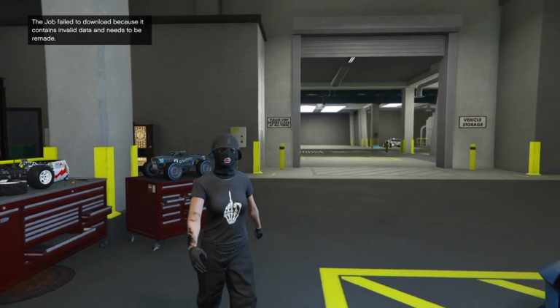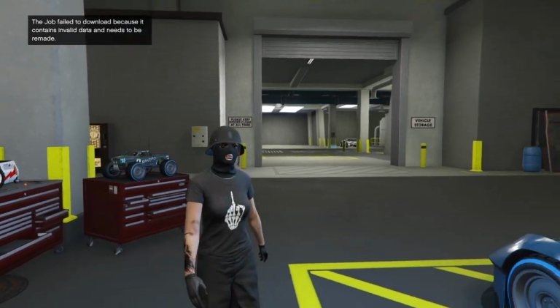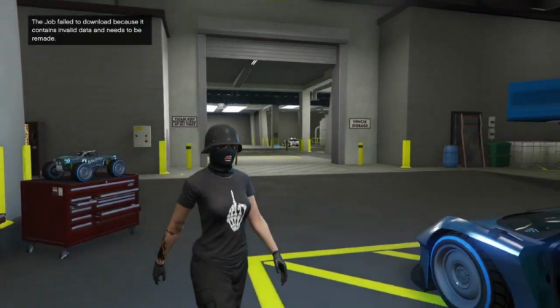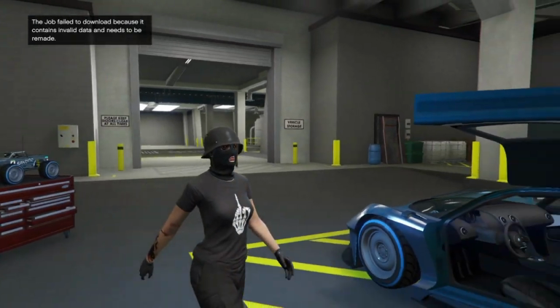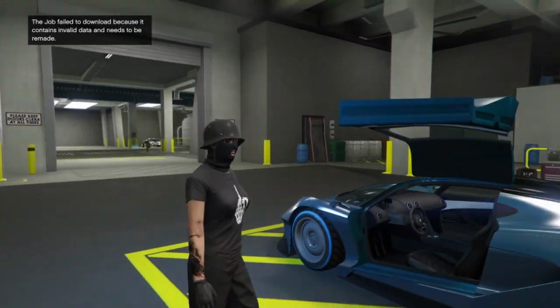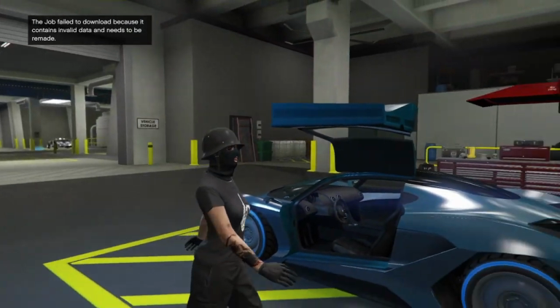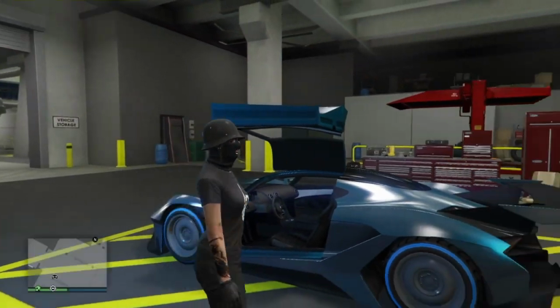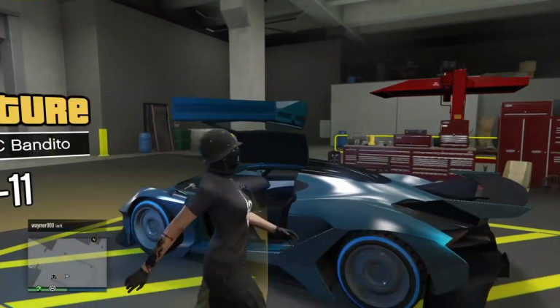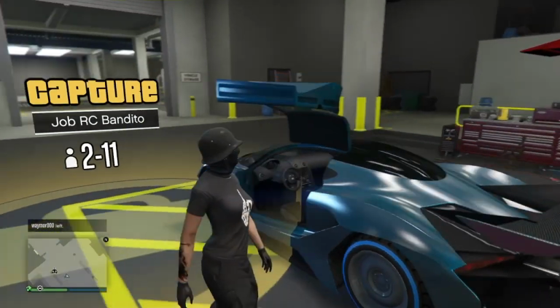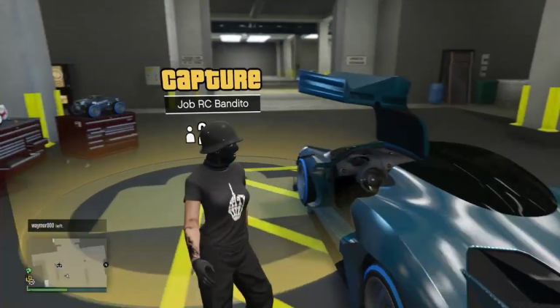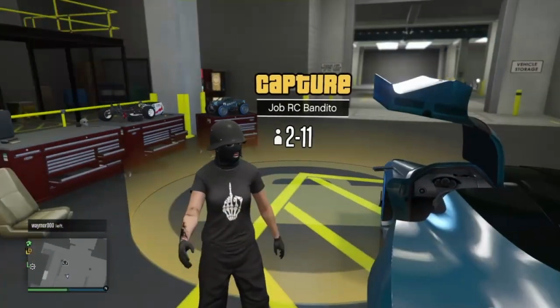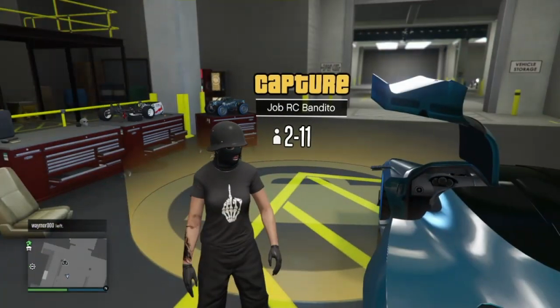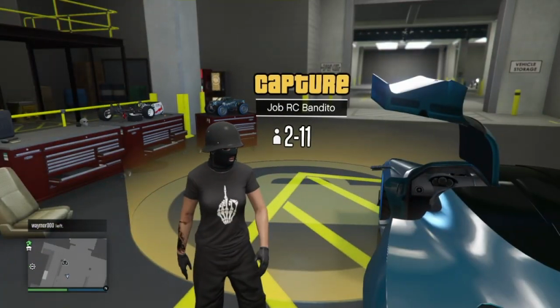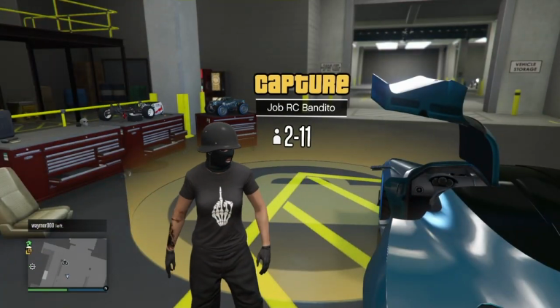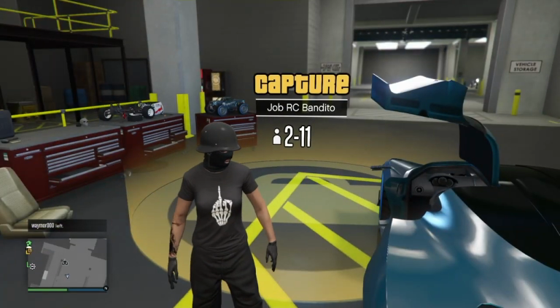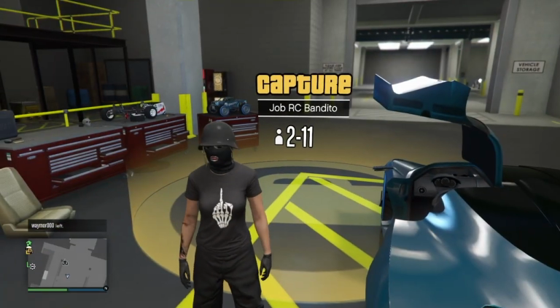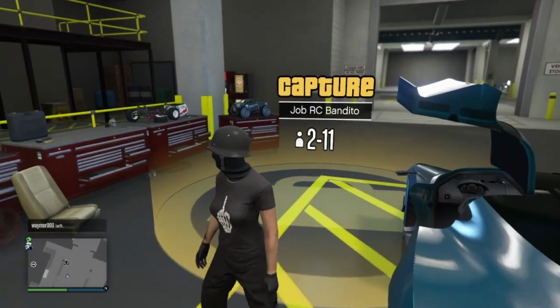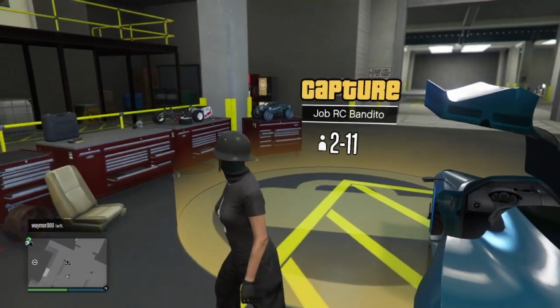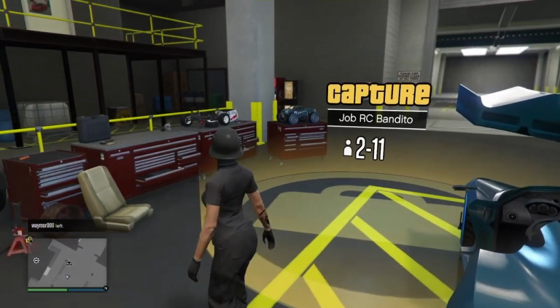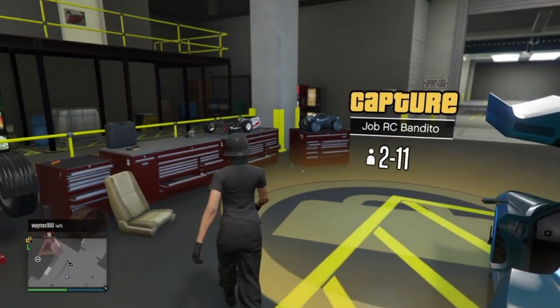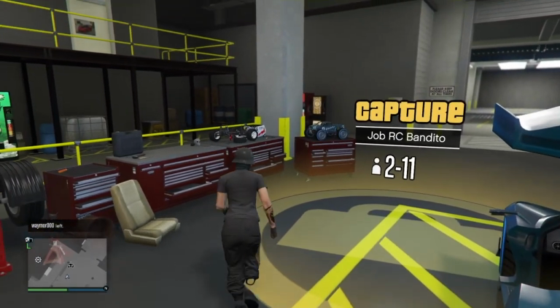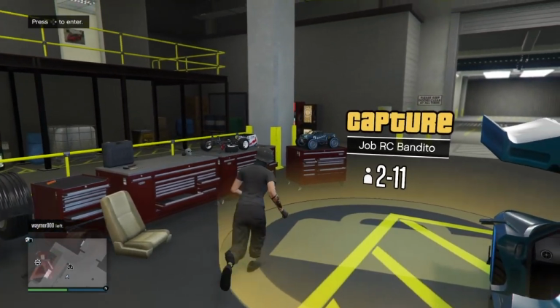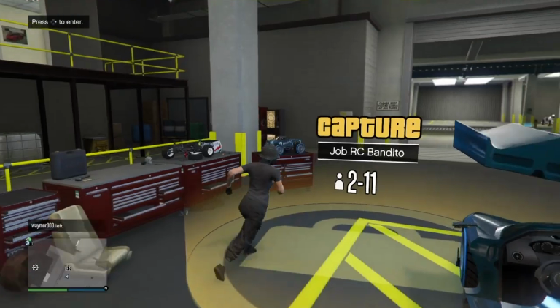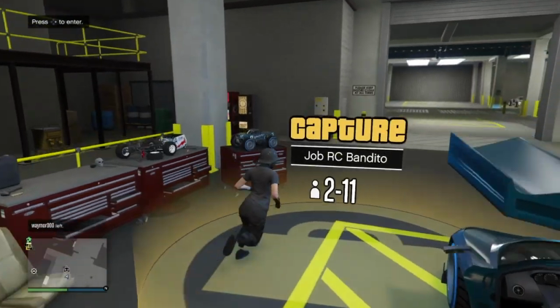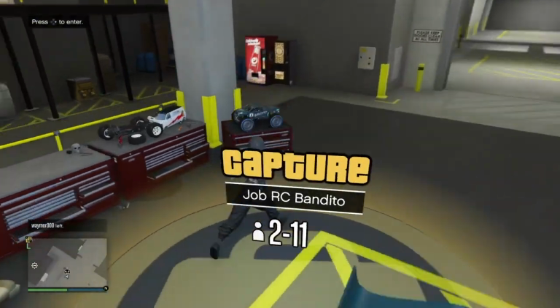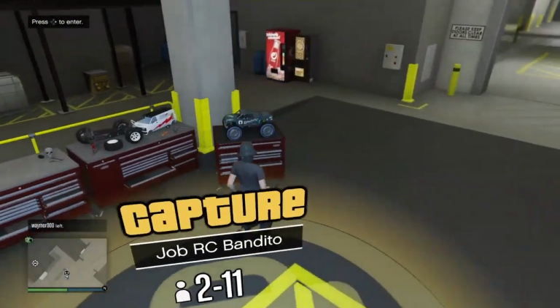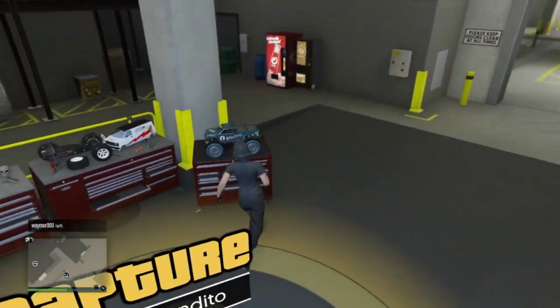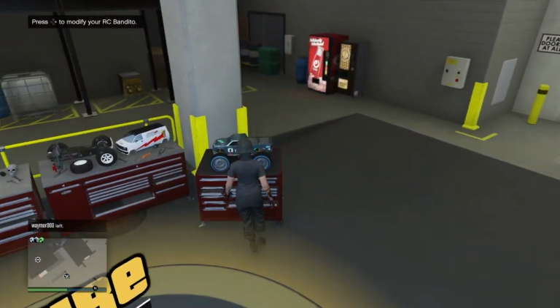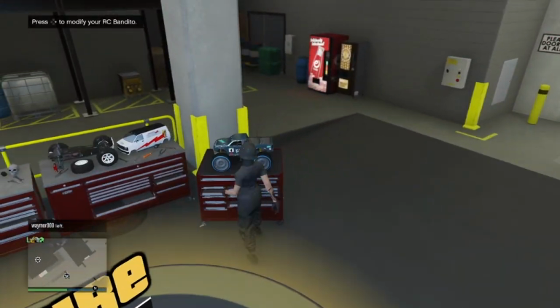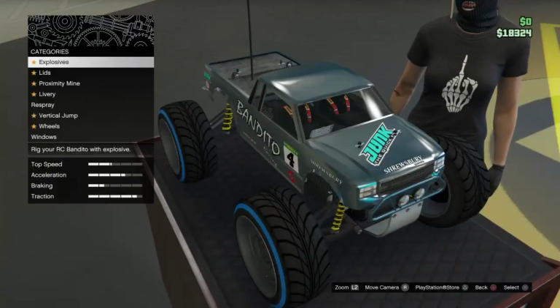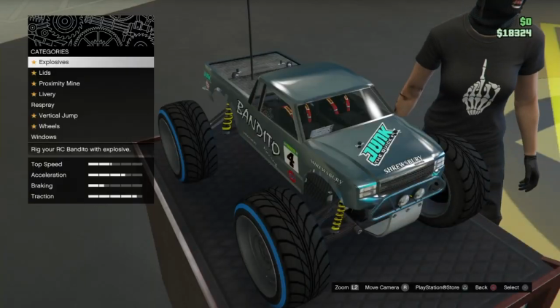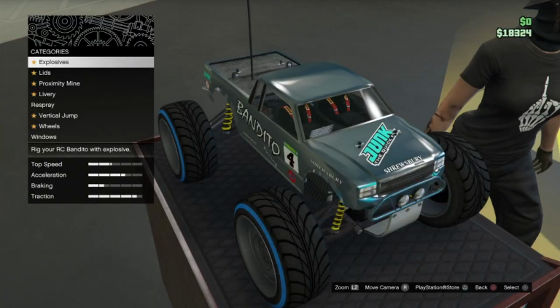Once you did that, the mods should go onto the RC Bandido. As you can see, the RC Bandido now has all the mods — it has the Benny's wheels.